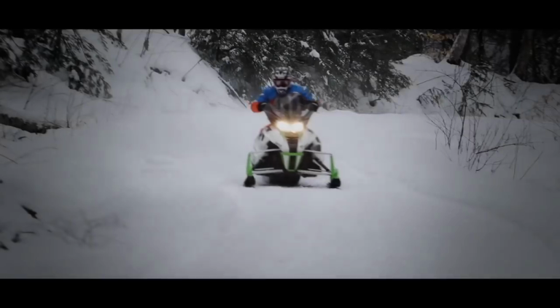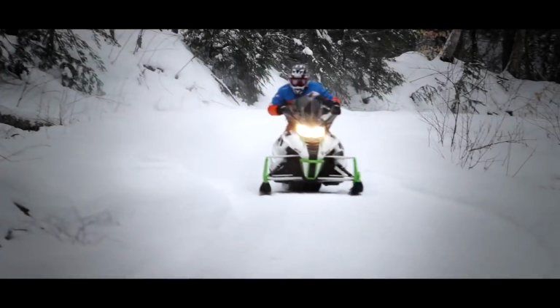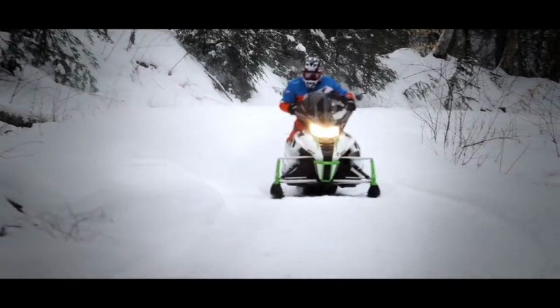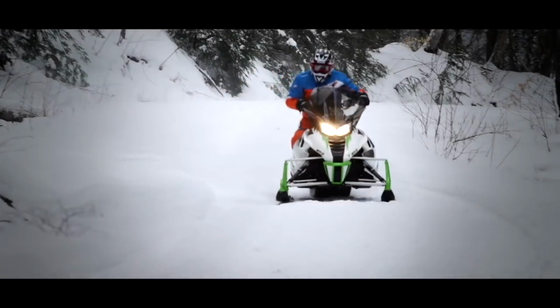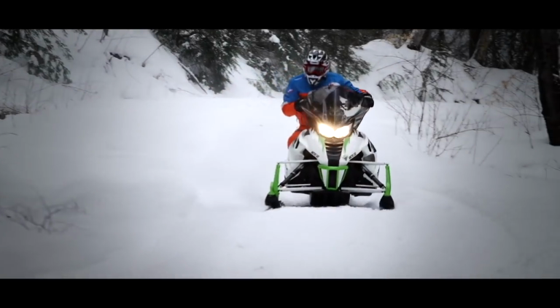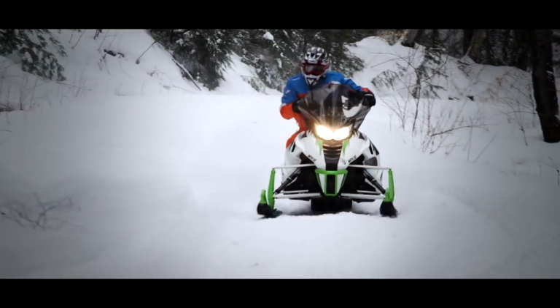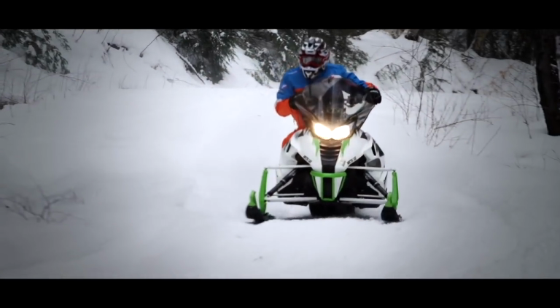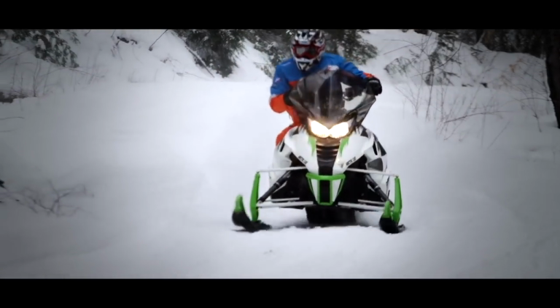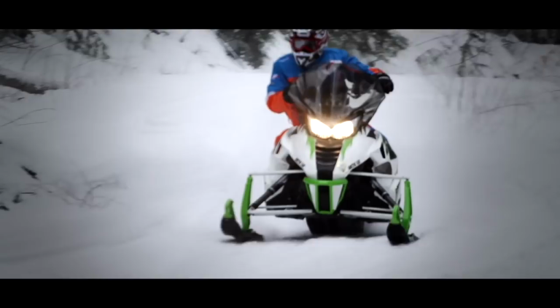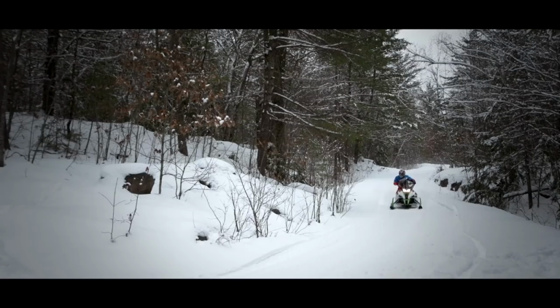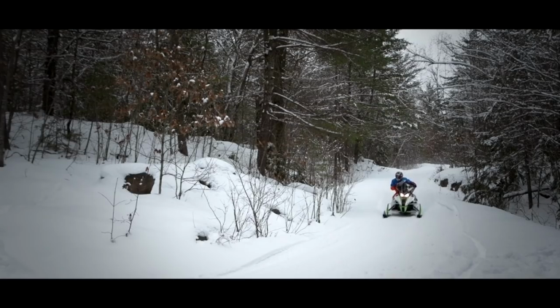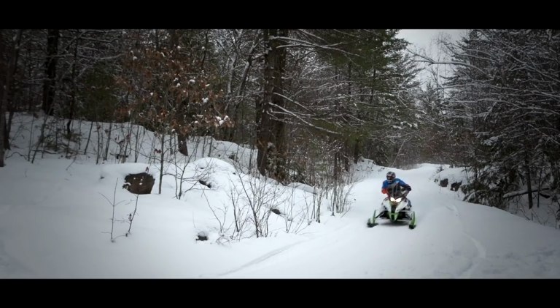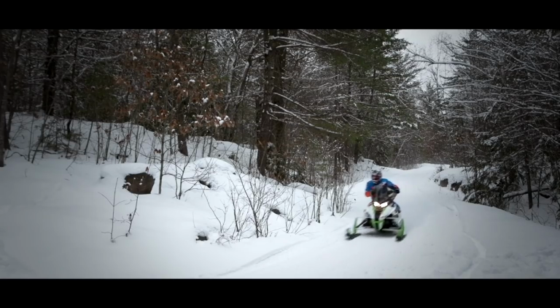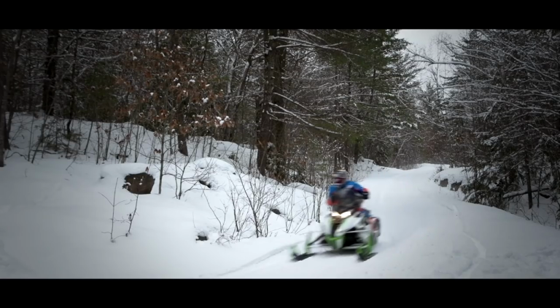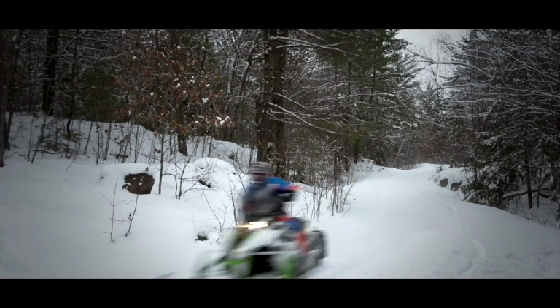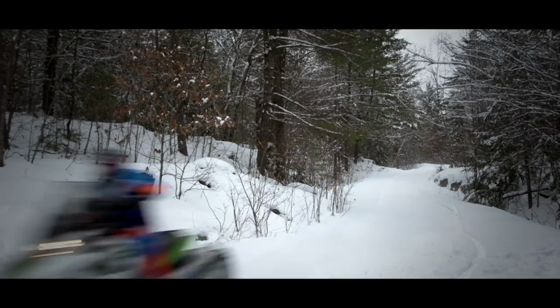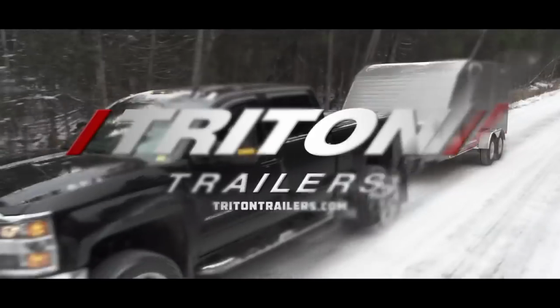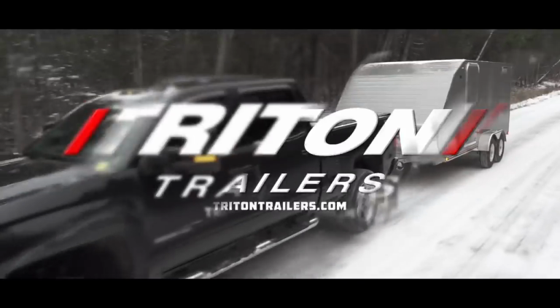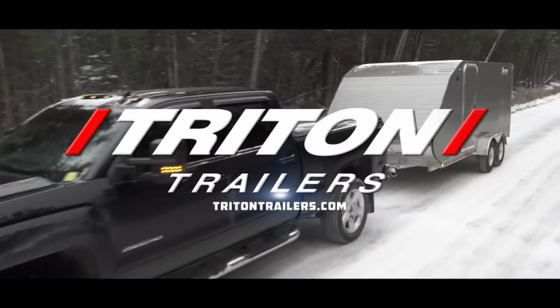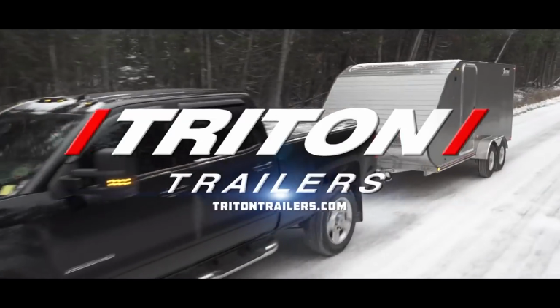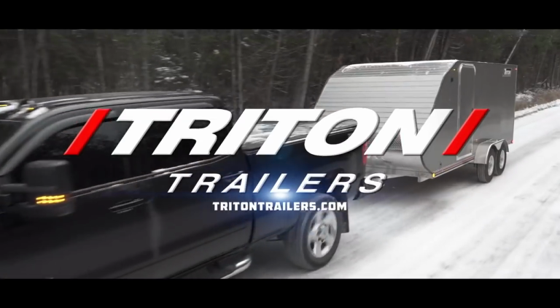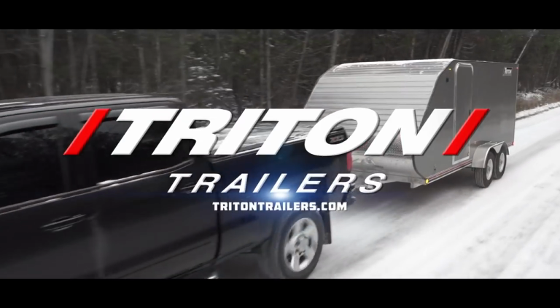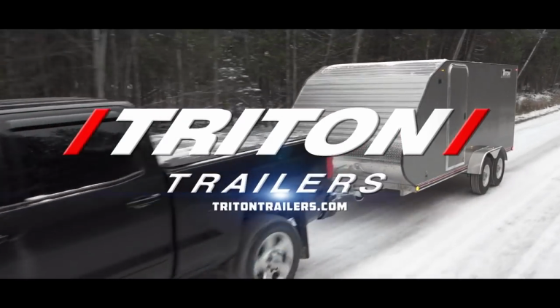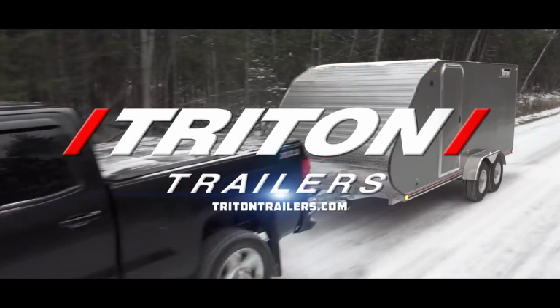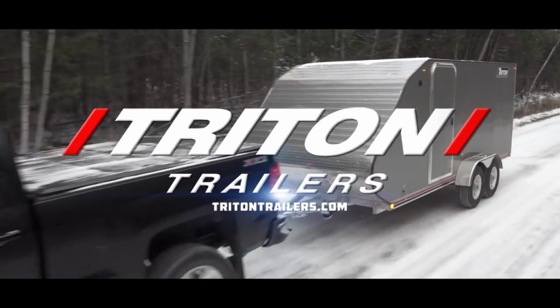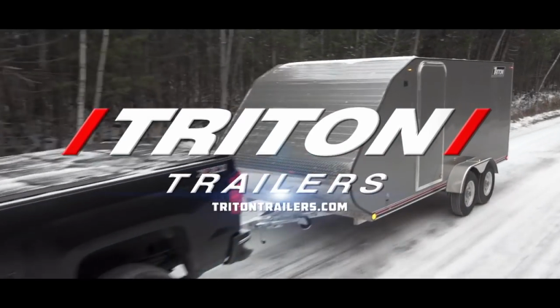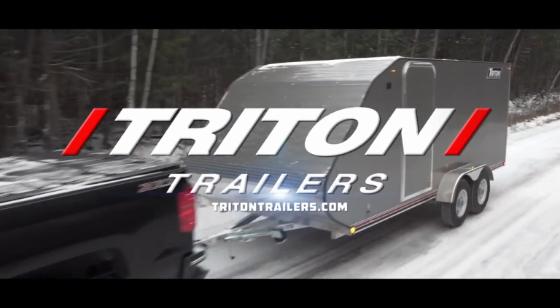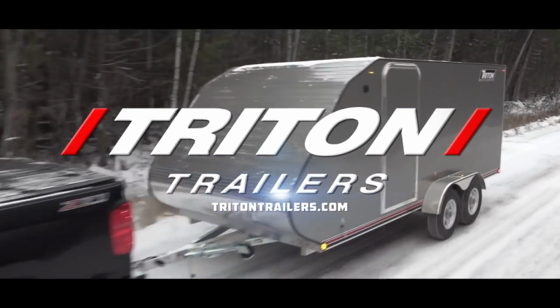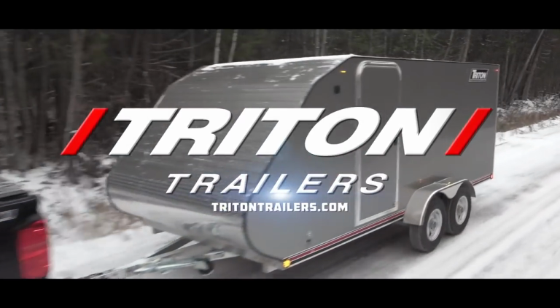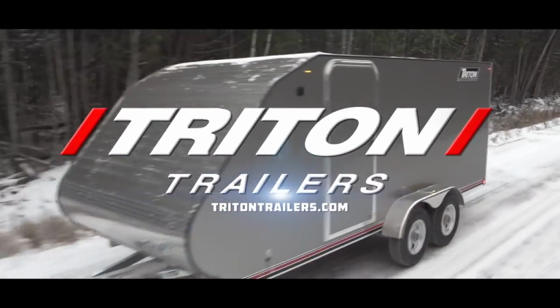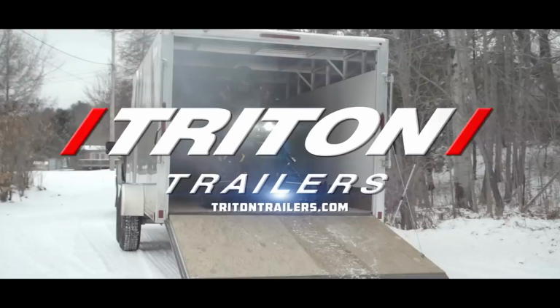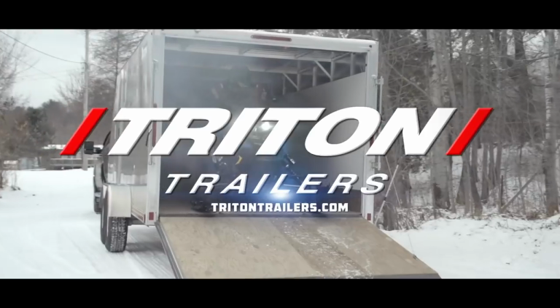Closed captioning of Snowtrax is sponsored by Triton Trailers, built for adventure.